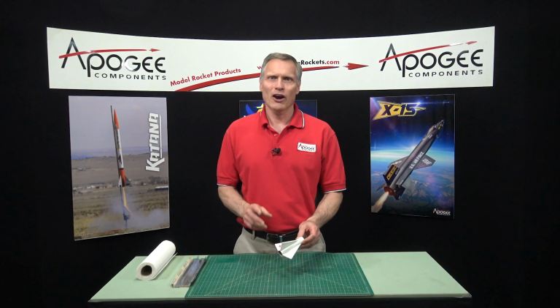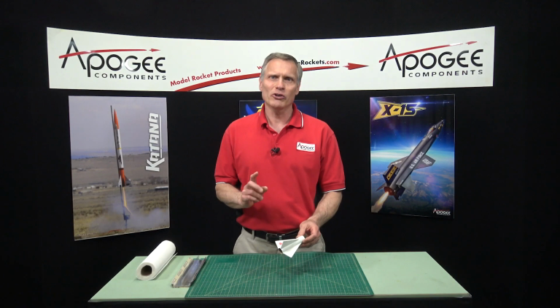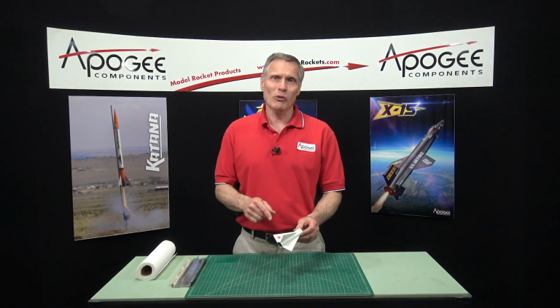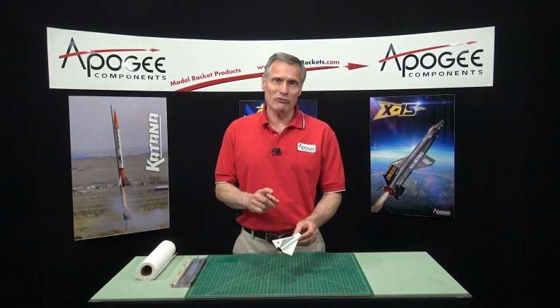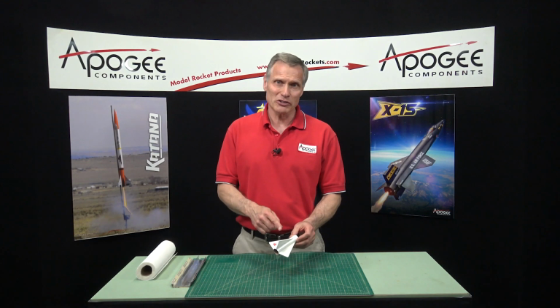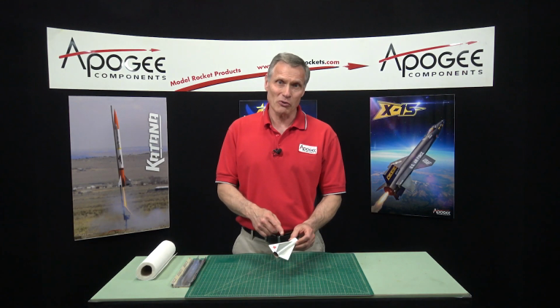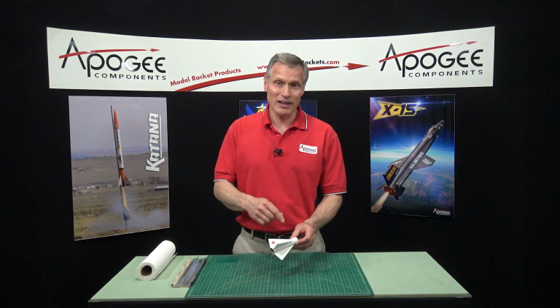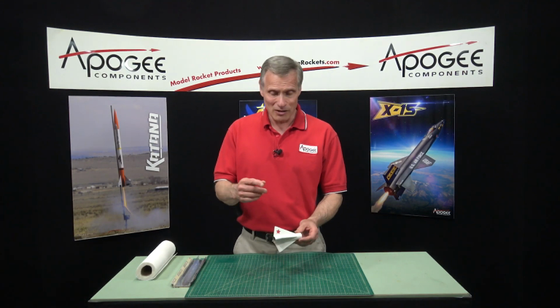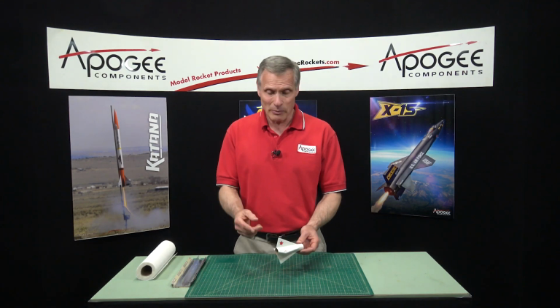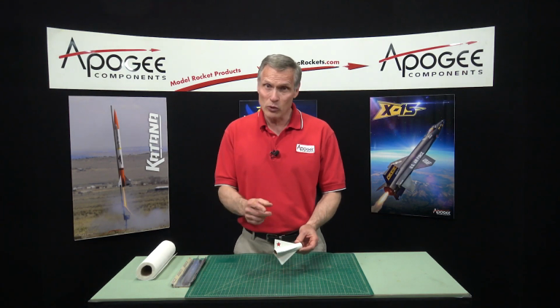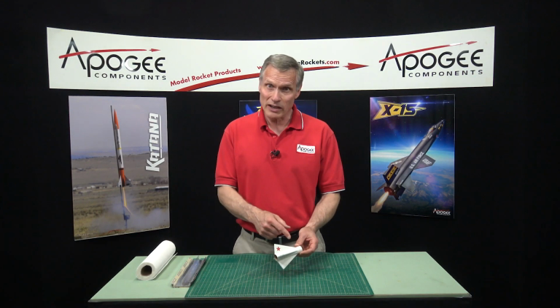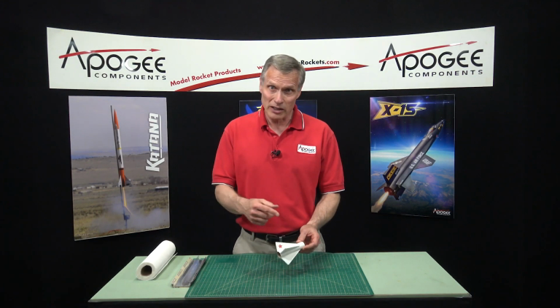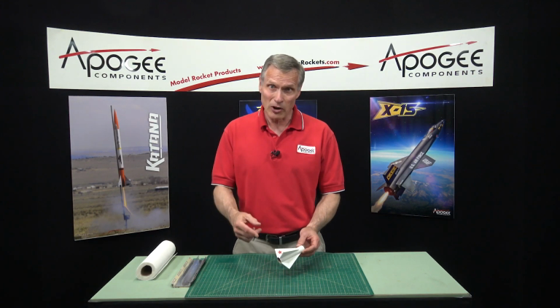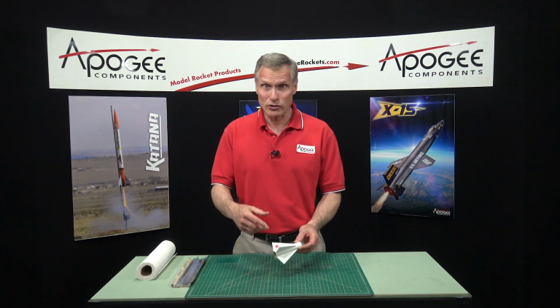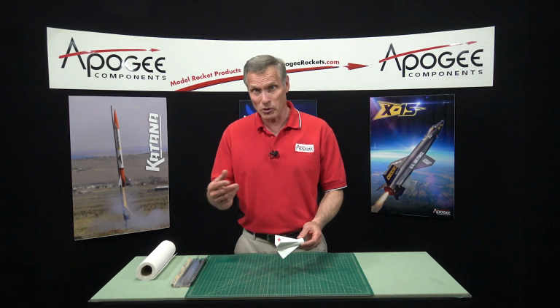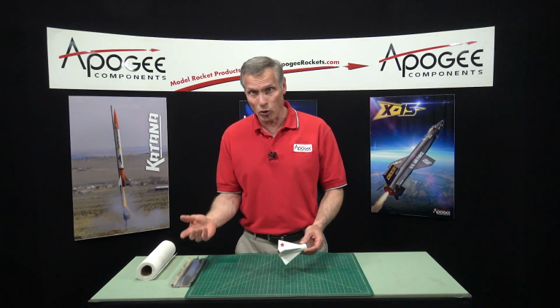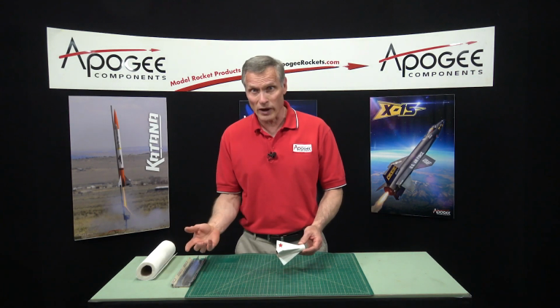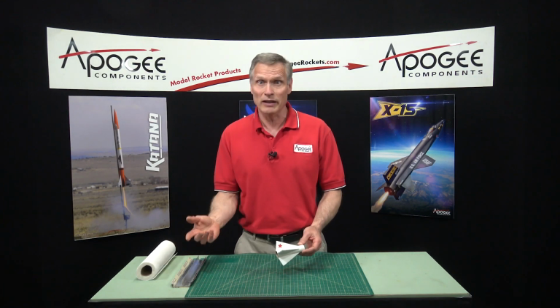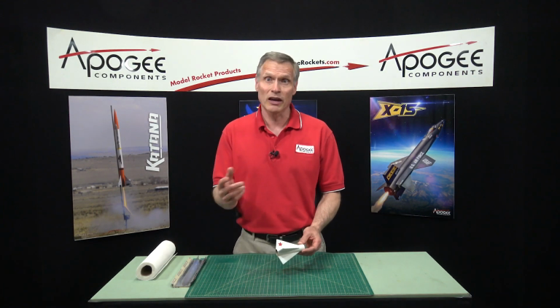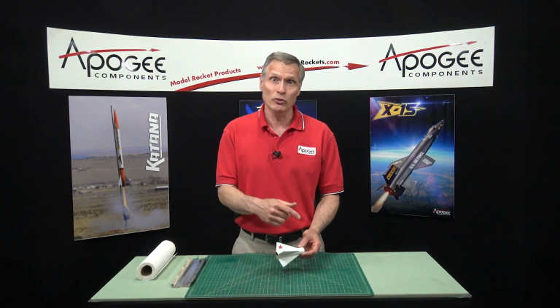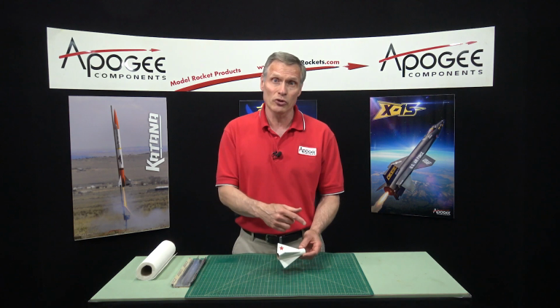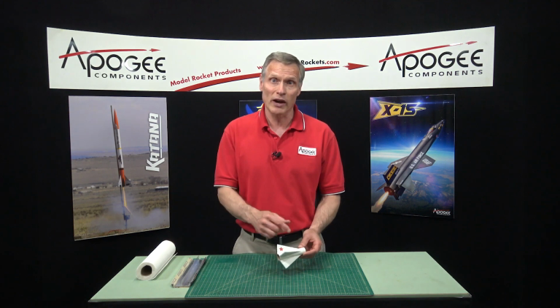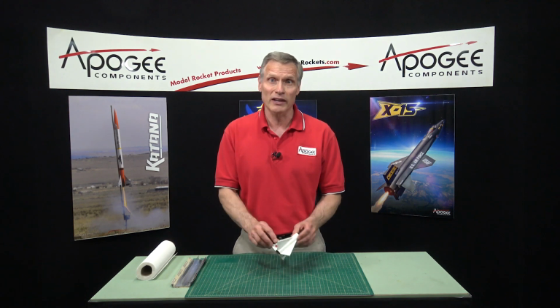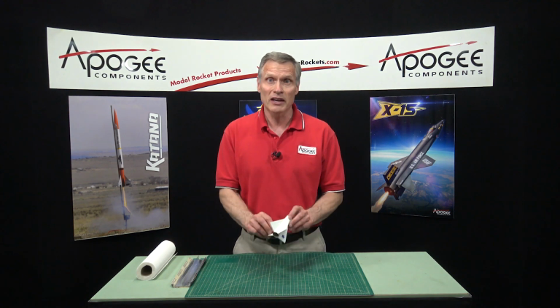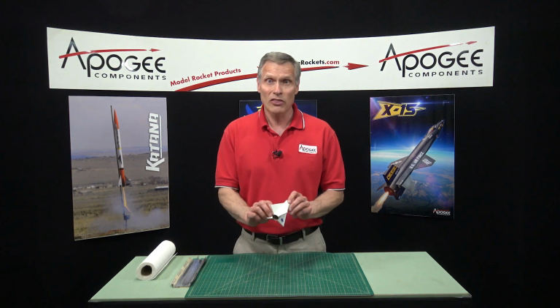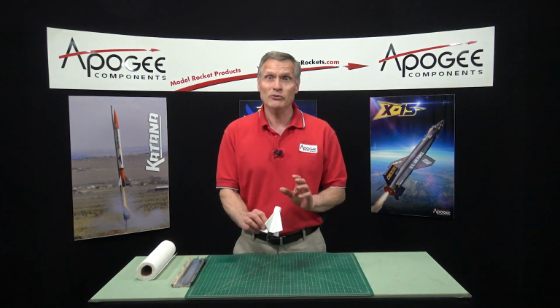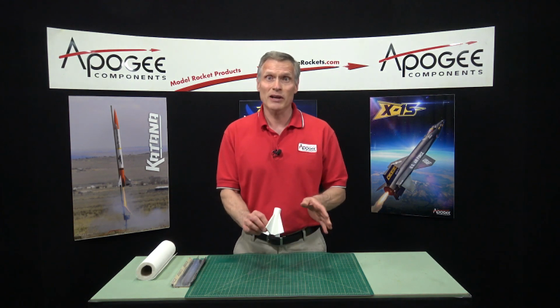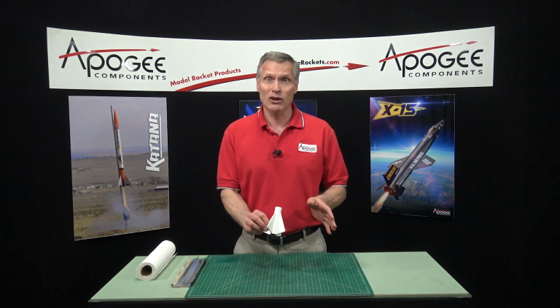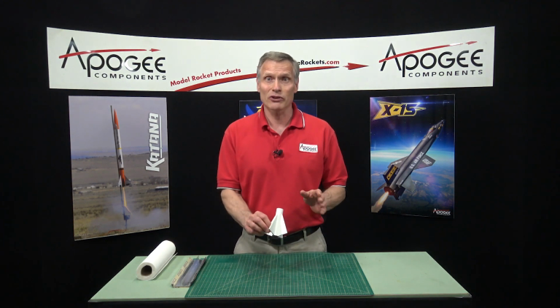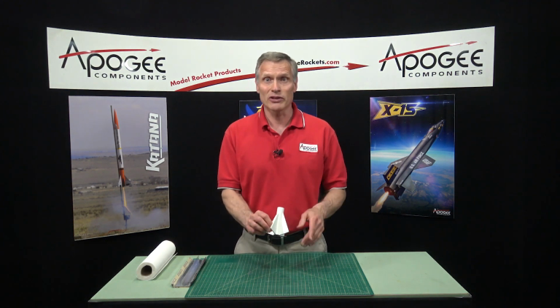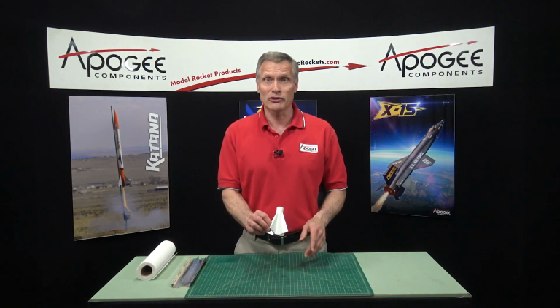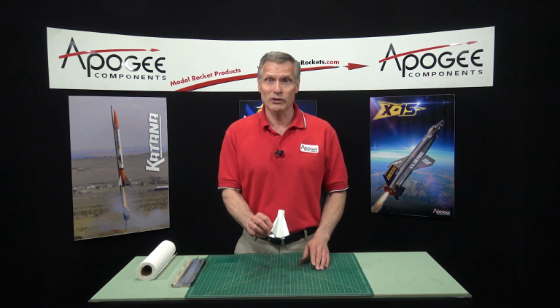How do you go about fixing a rocket and maybe recycling parts from an old rocket onto a new rocket? That's what I'm going to cover in this video.